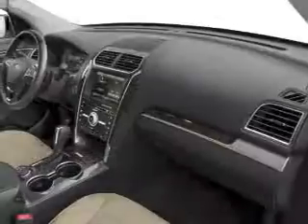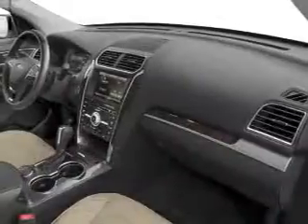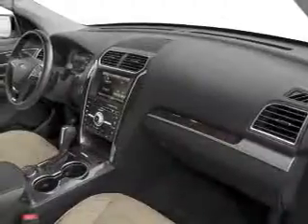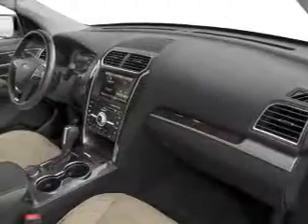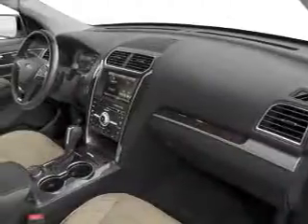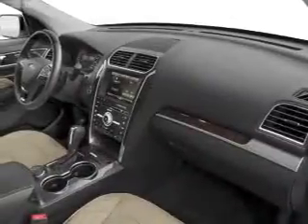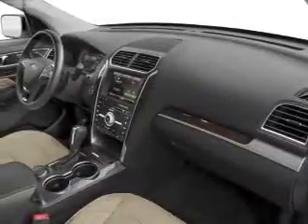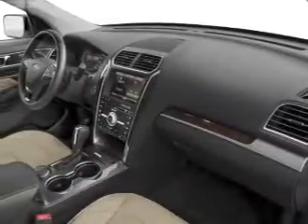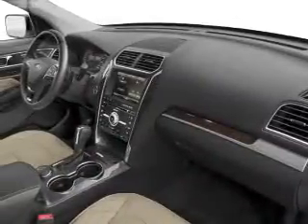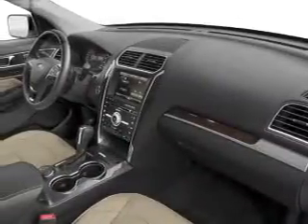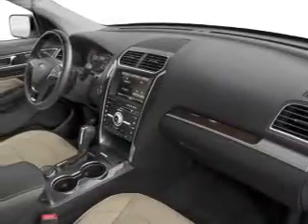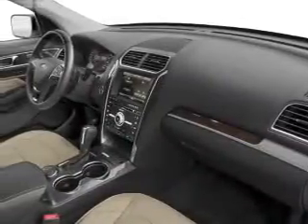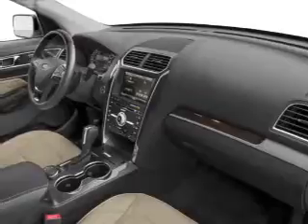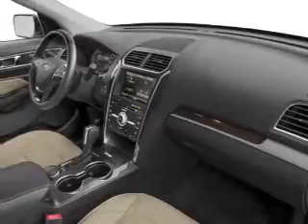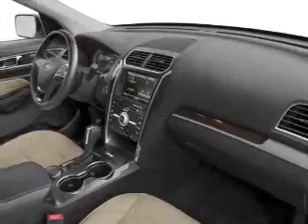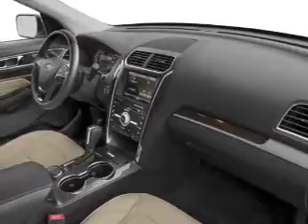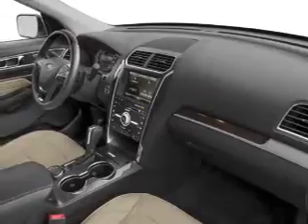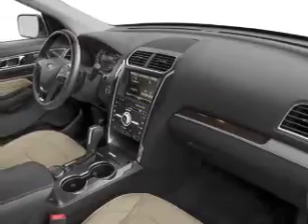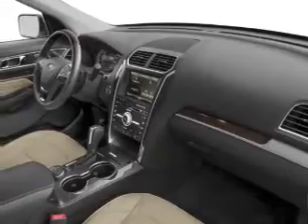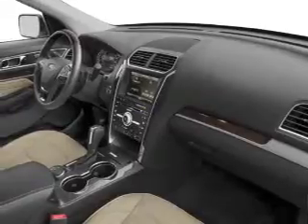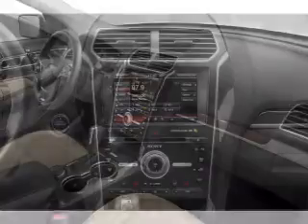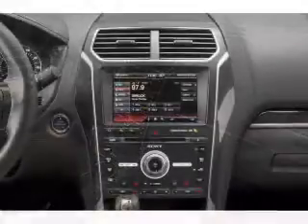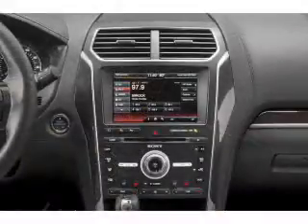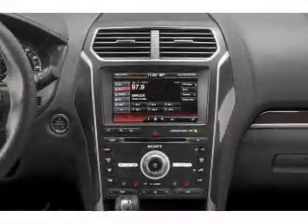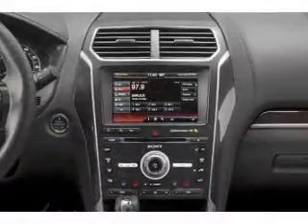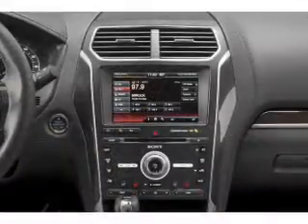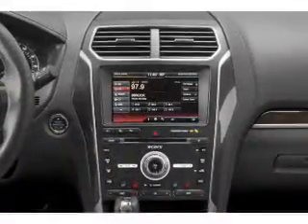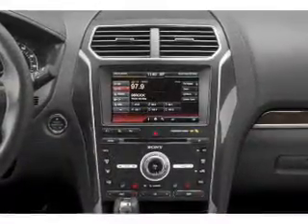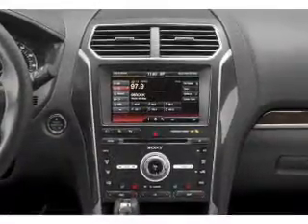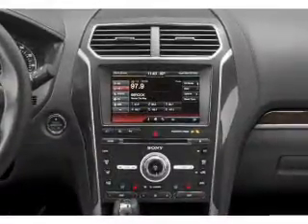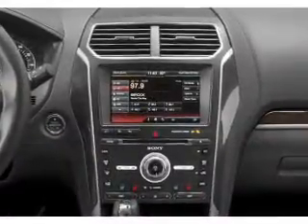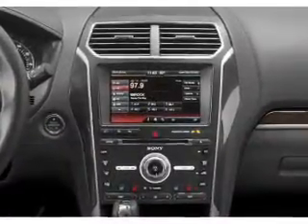Traction control, stability control, a passenger airbag, low tire pressure warning — great quality at a great price.